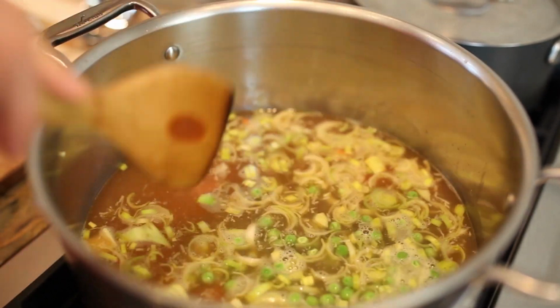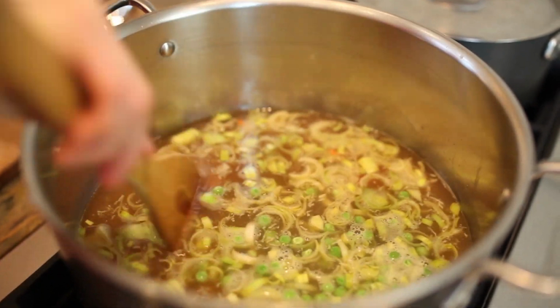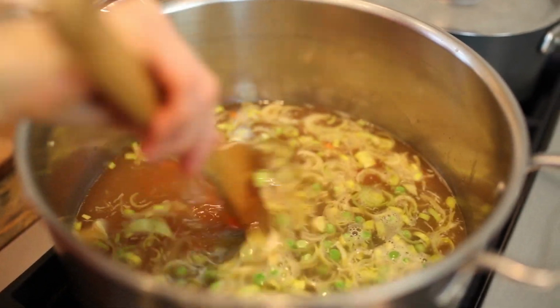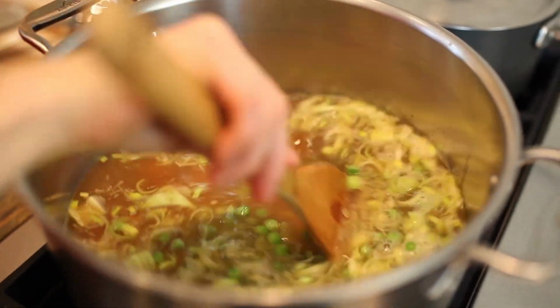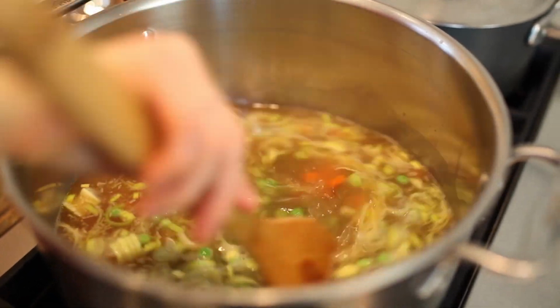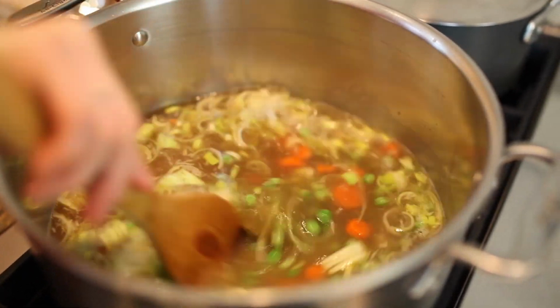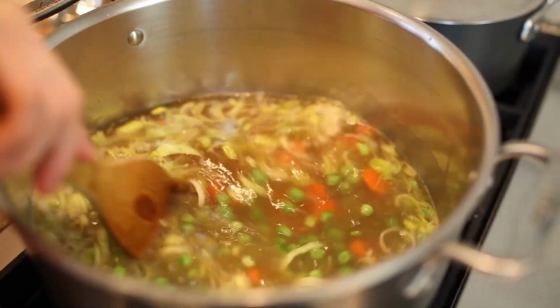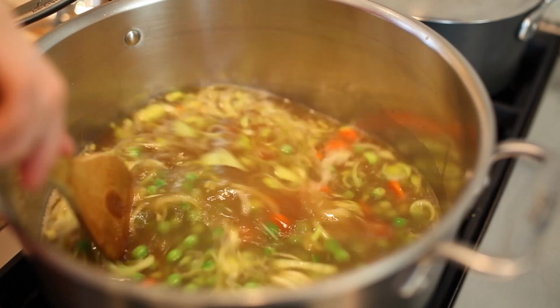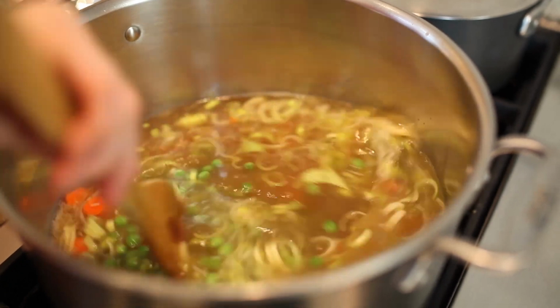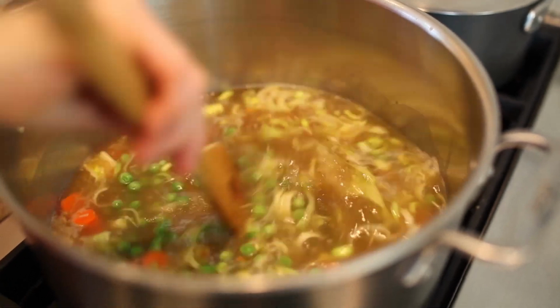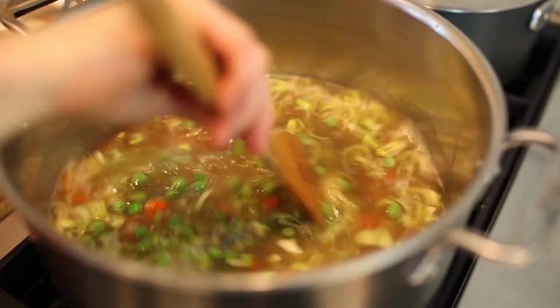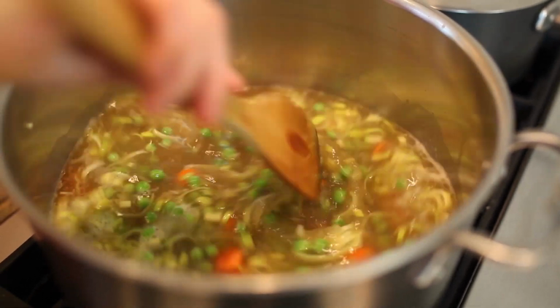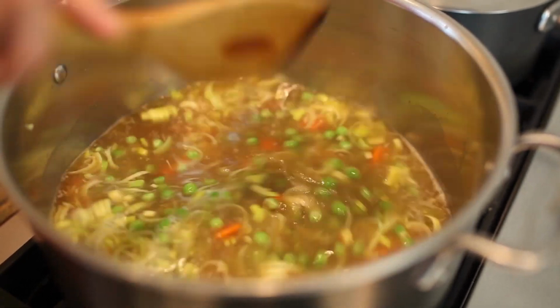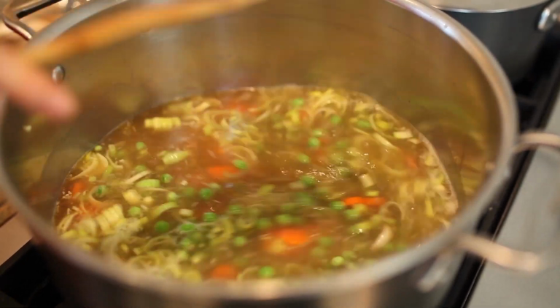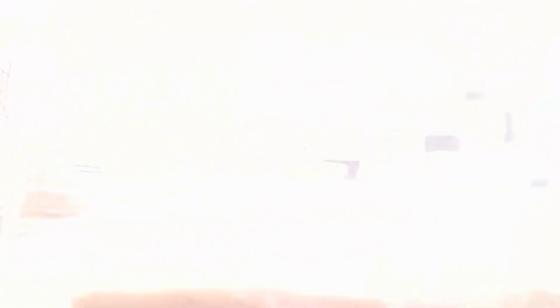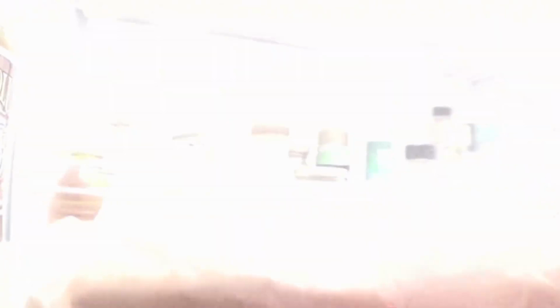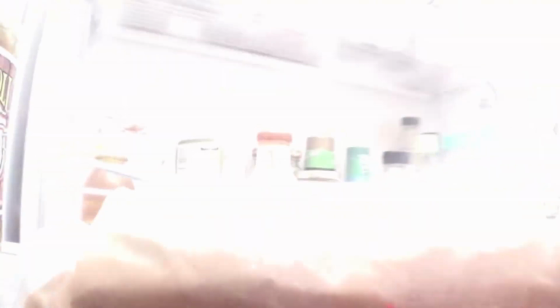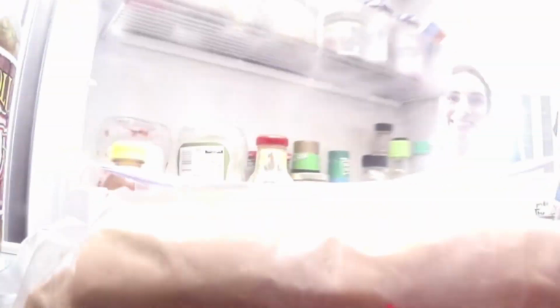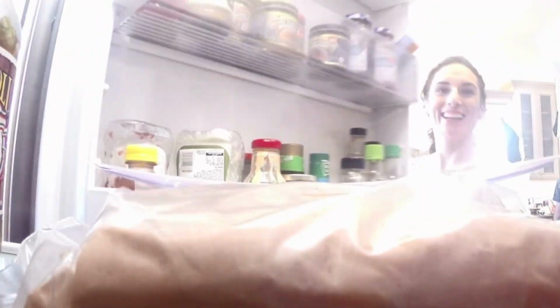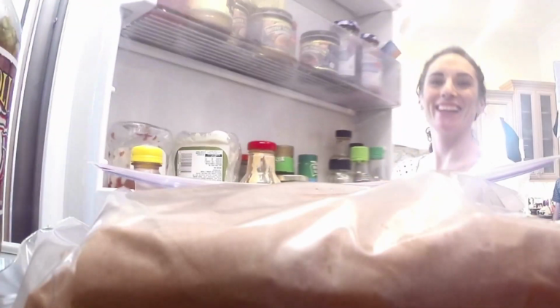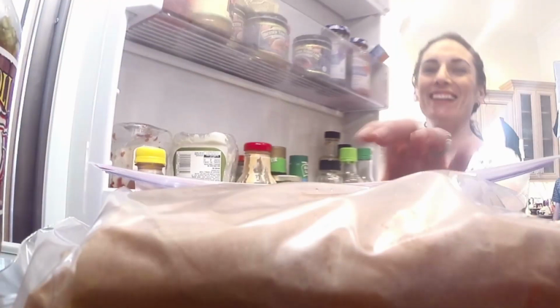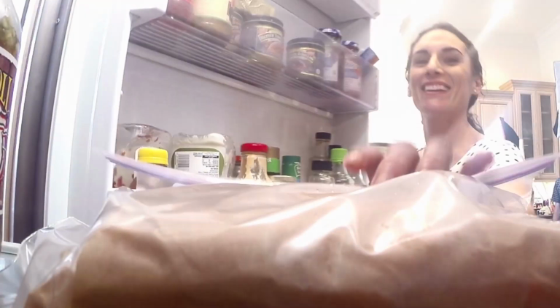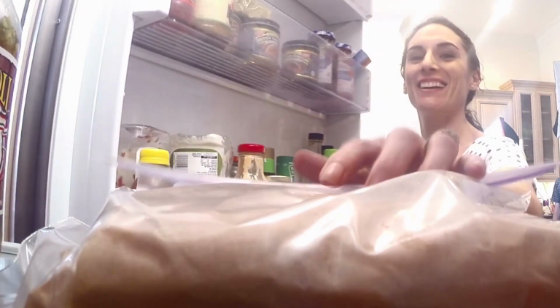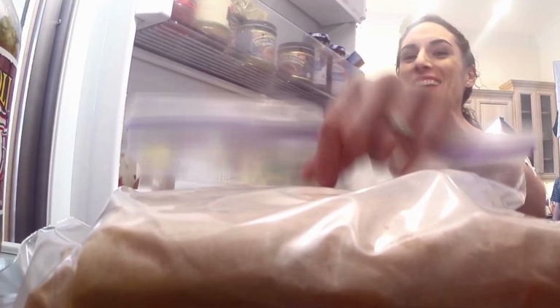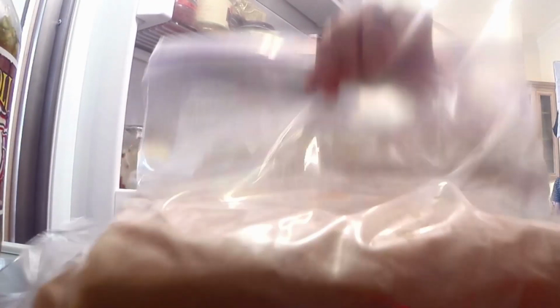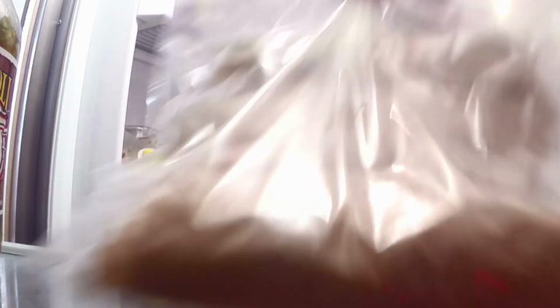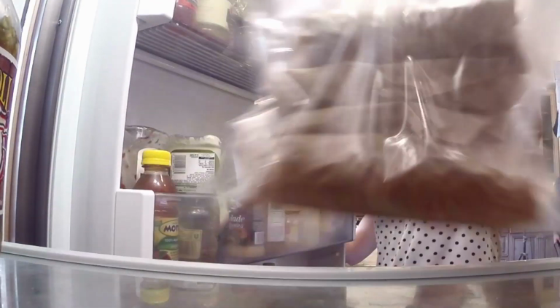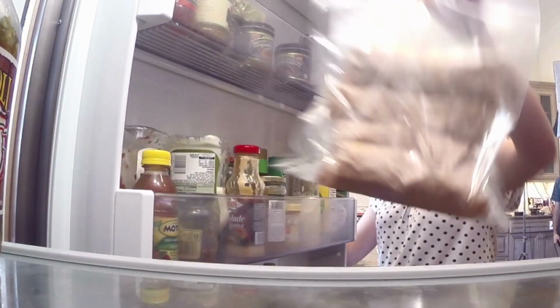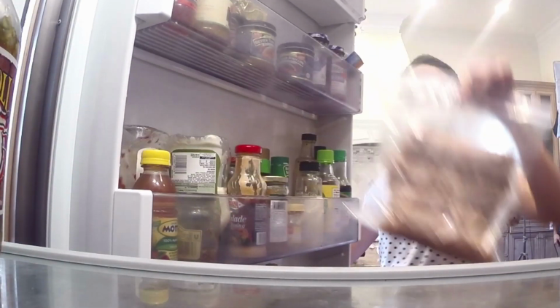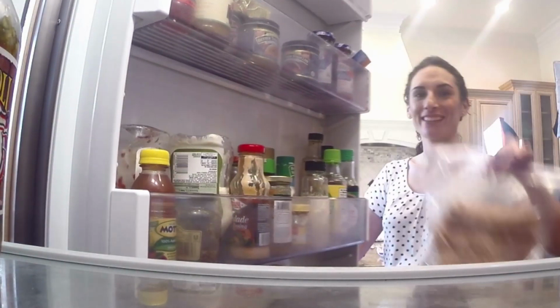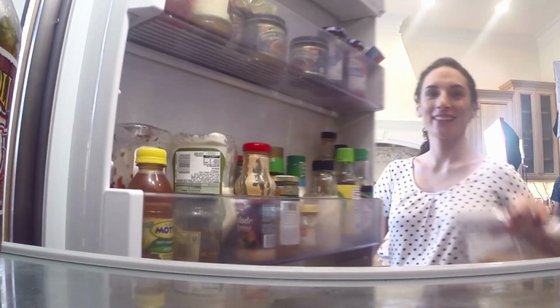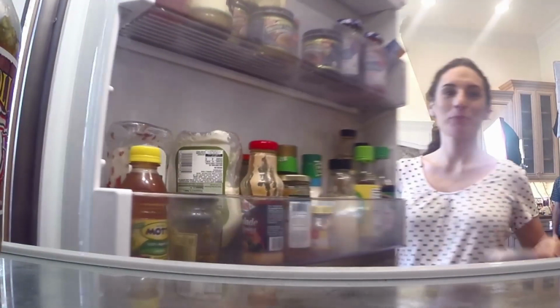While your soup is simmering, cook your pasta. Or you can use leftover spaghetti from the night before.